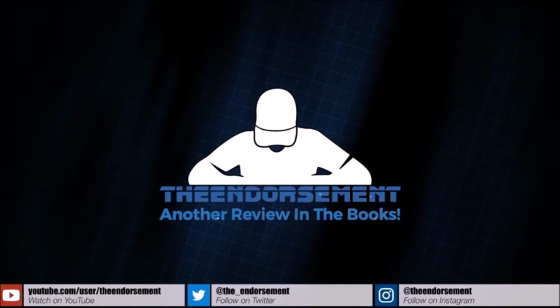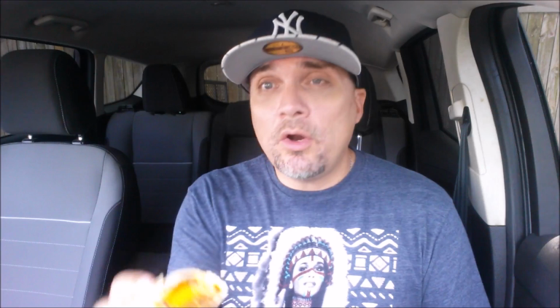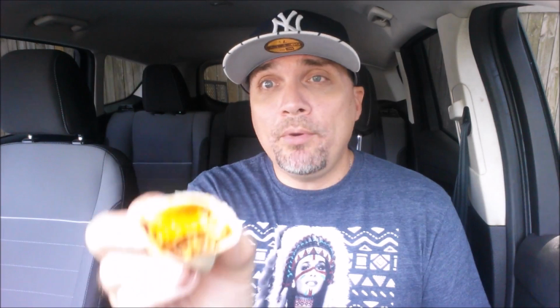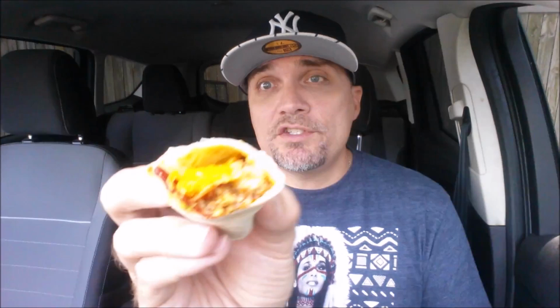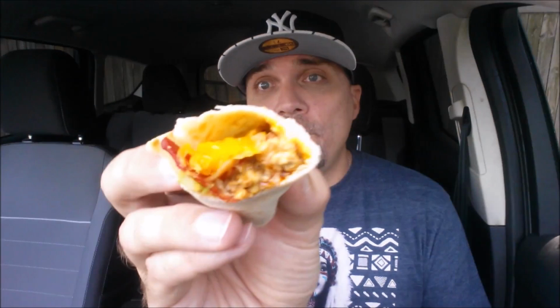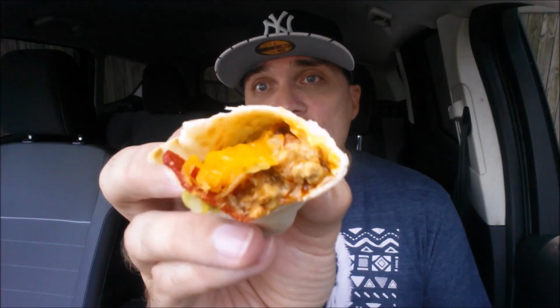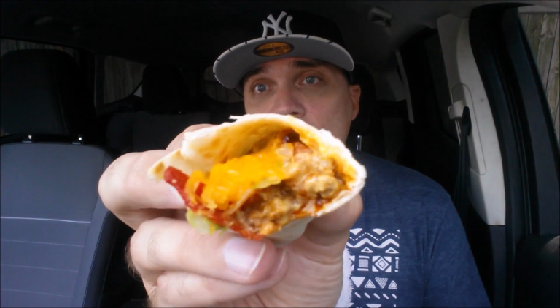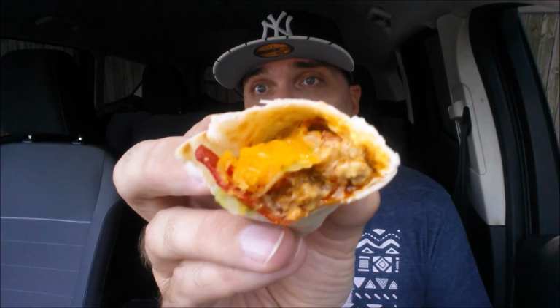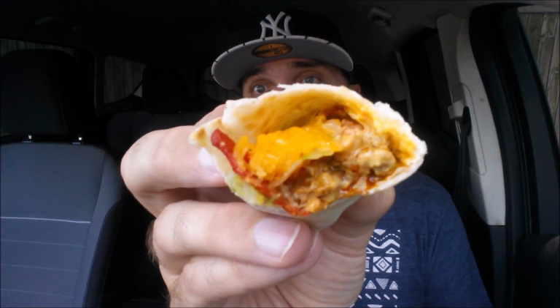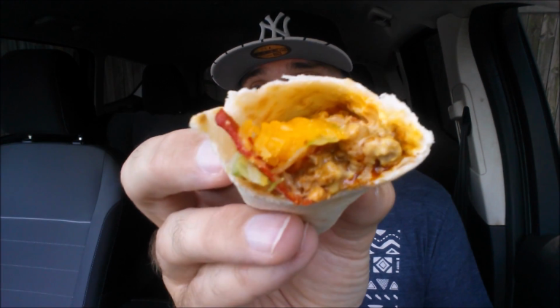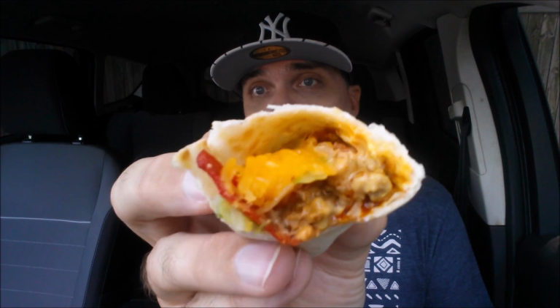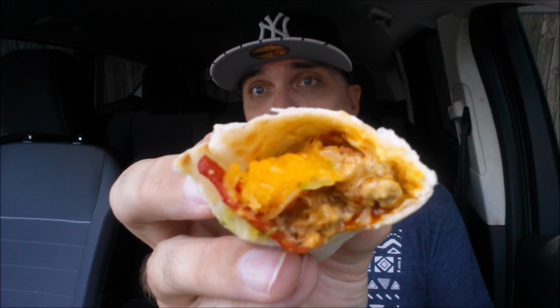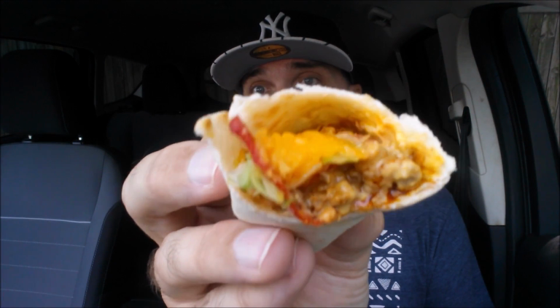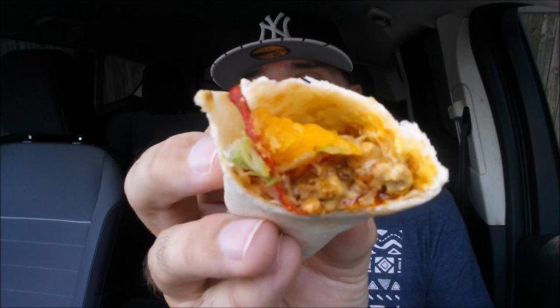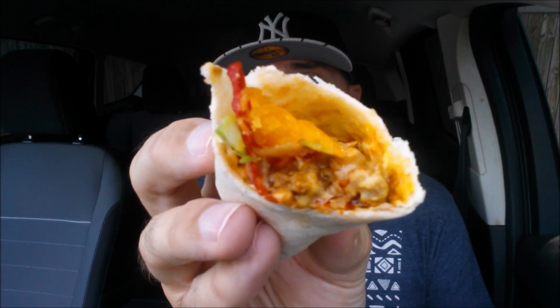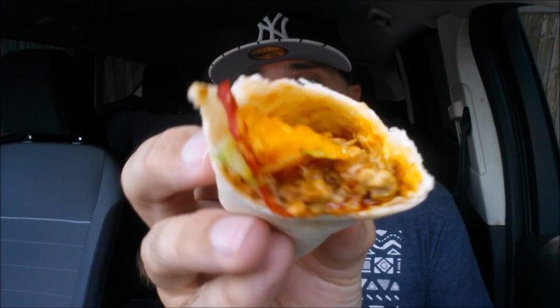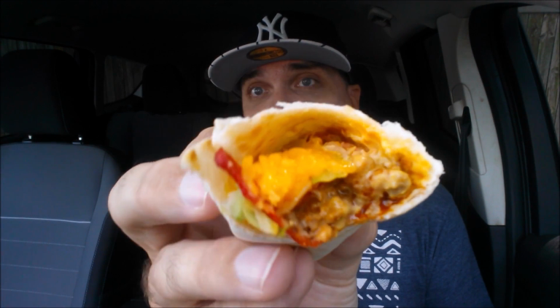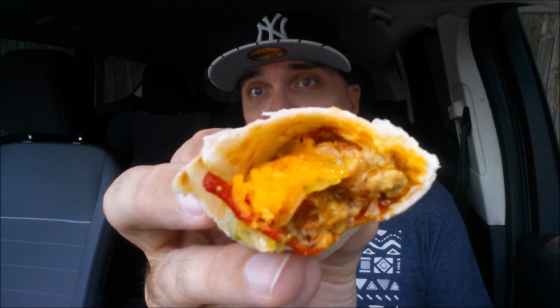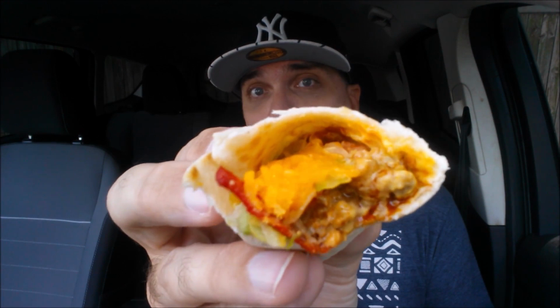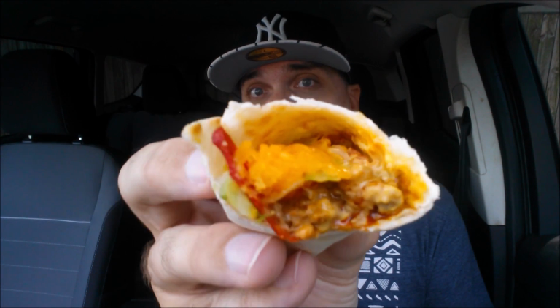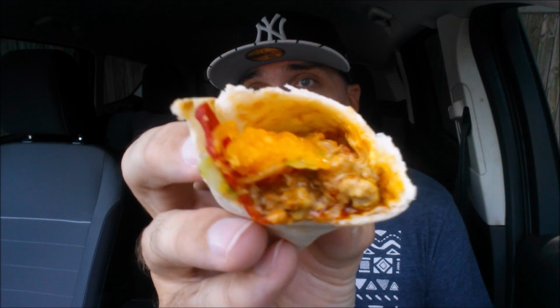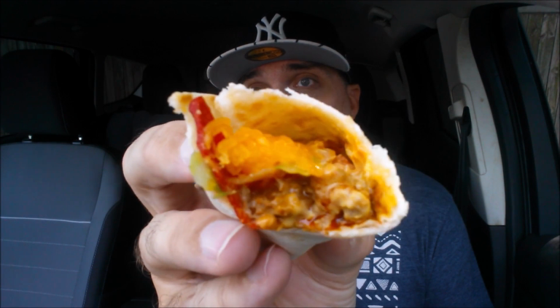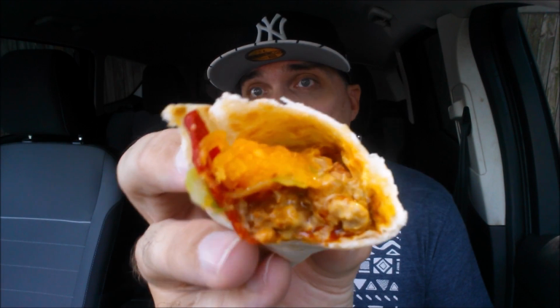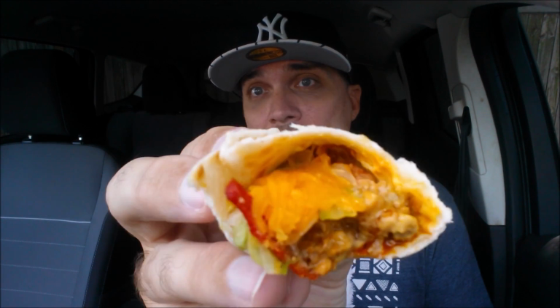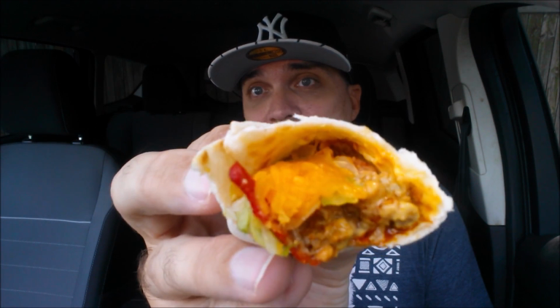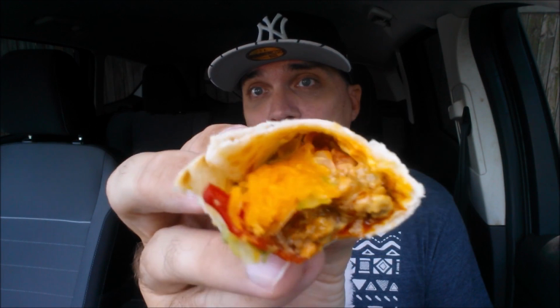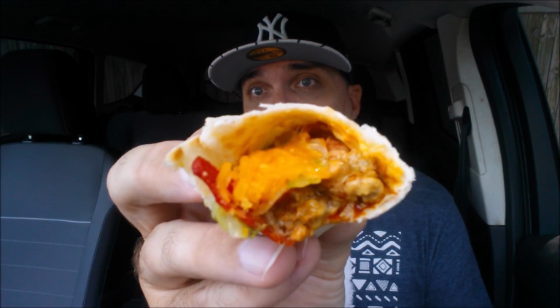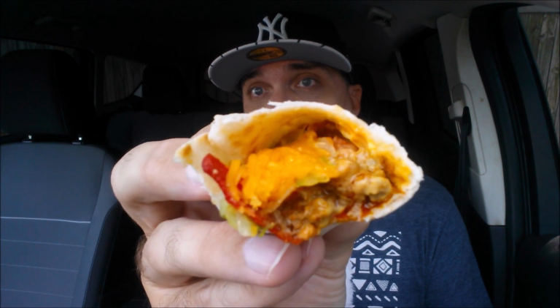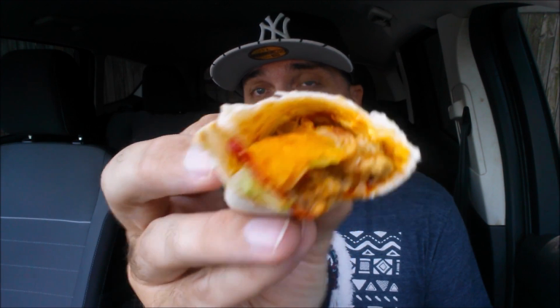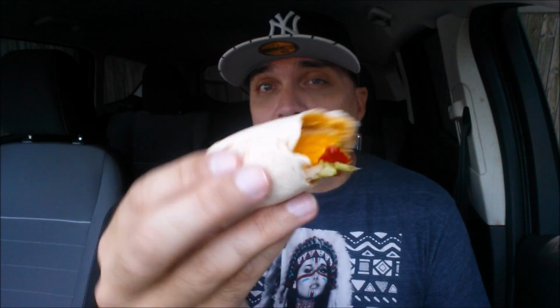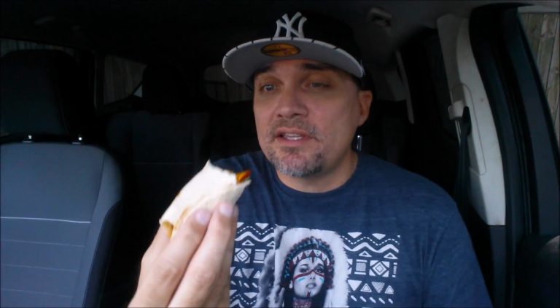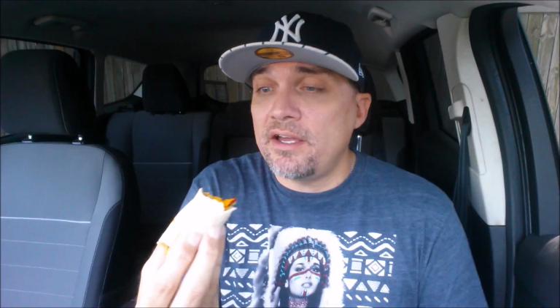Bonus footage. Take a look — going in for that section right there. I kind of wrapped it up burrito style.